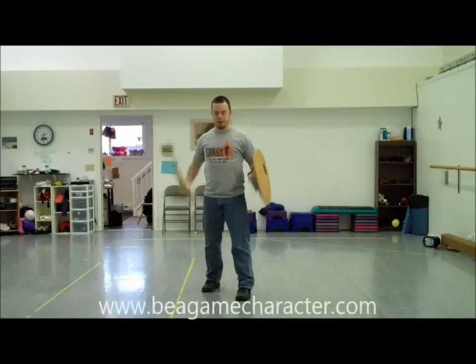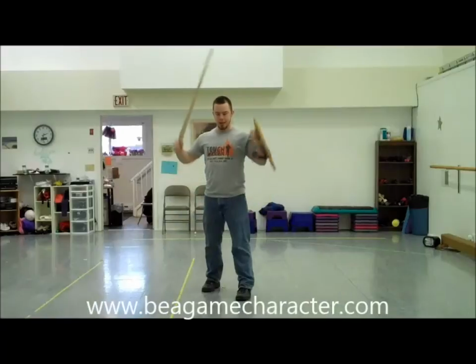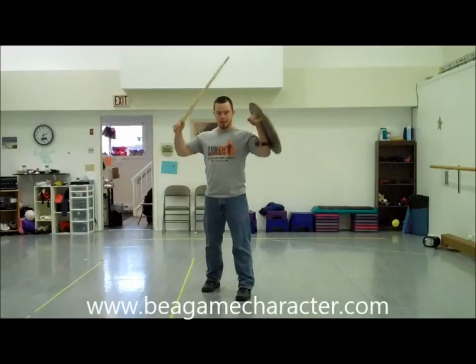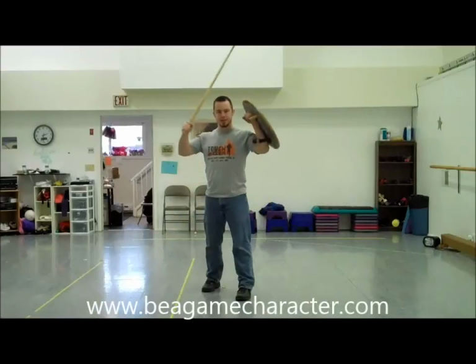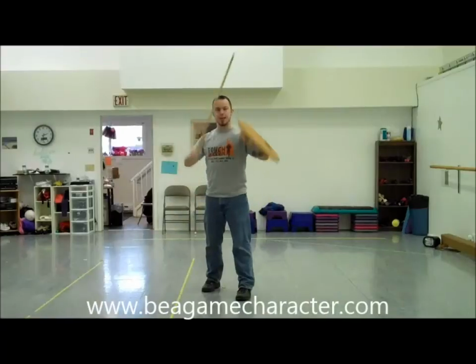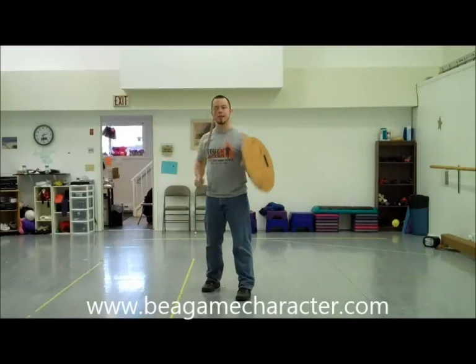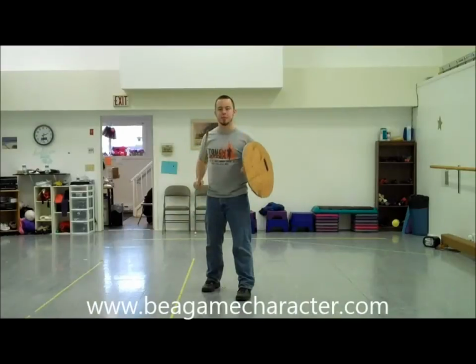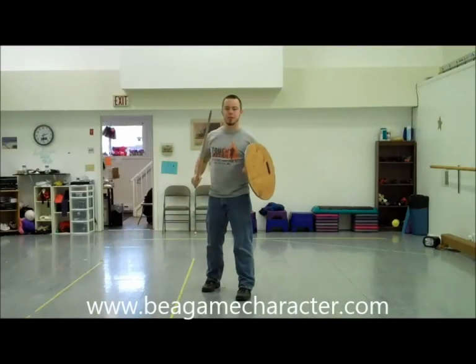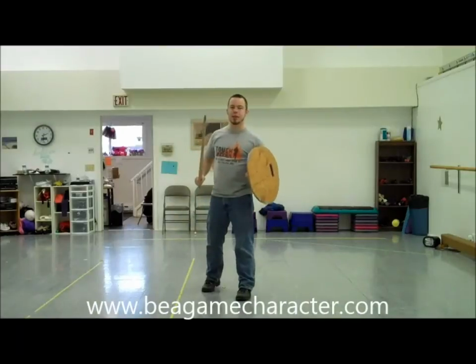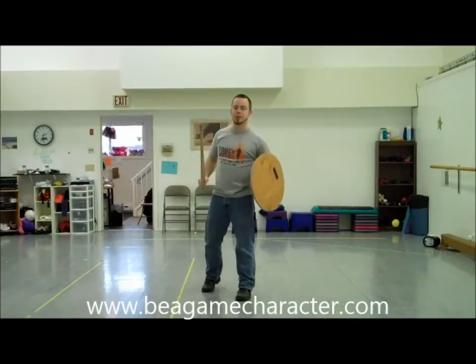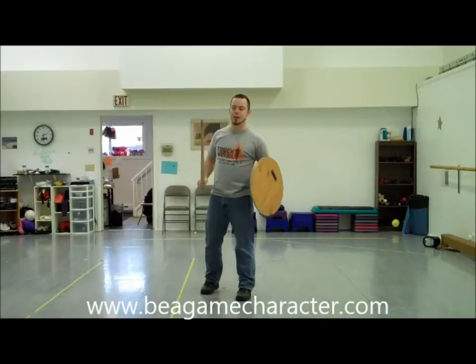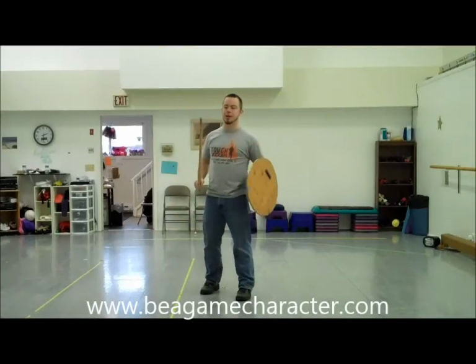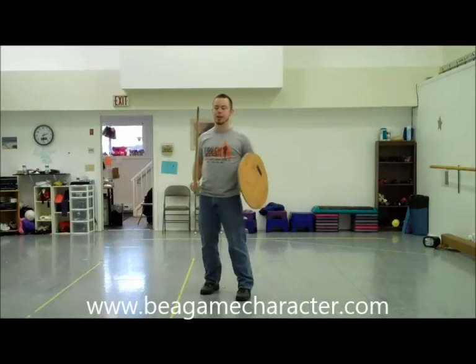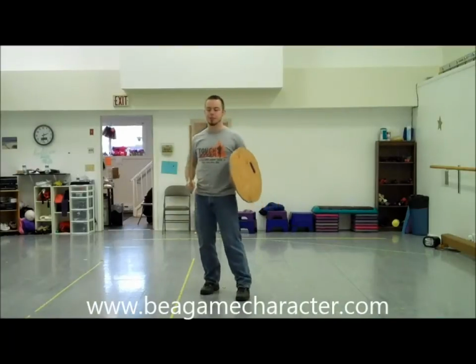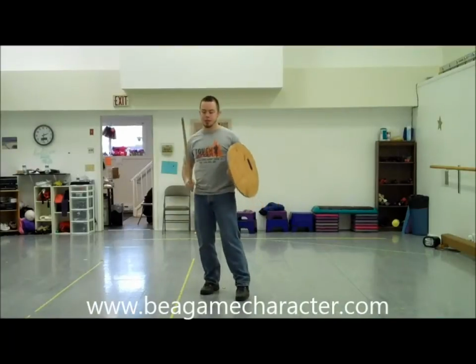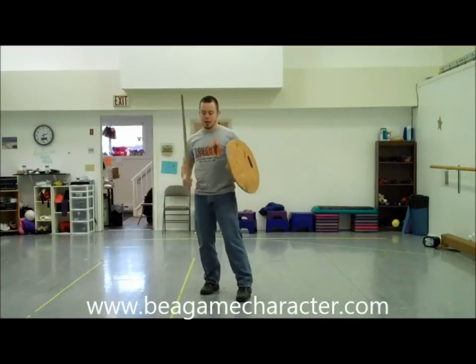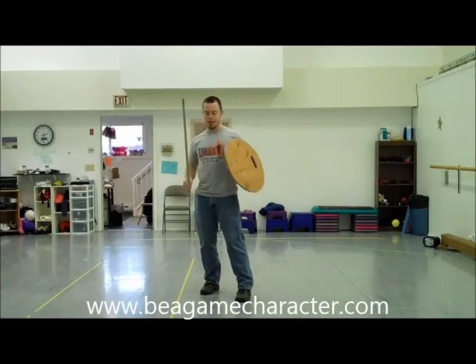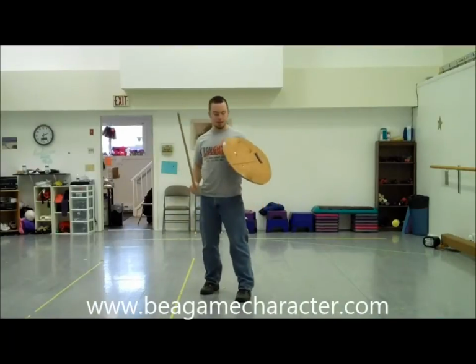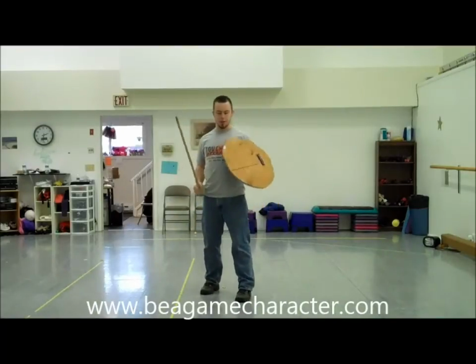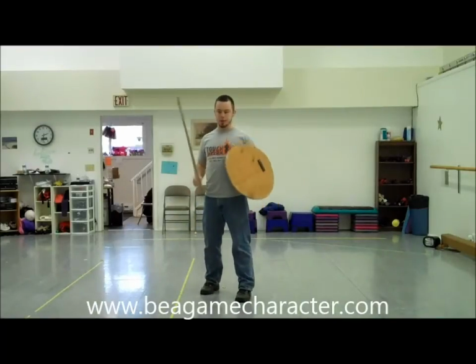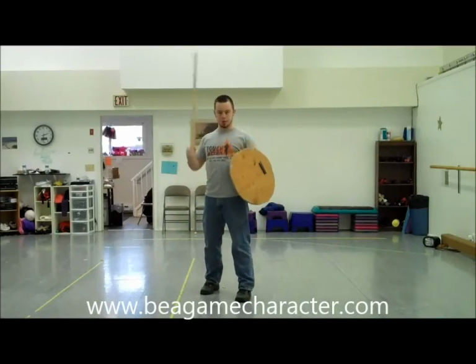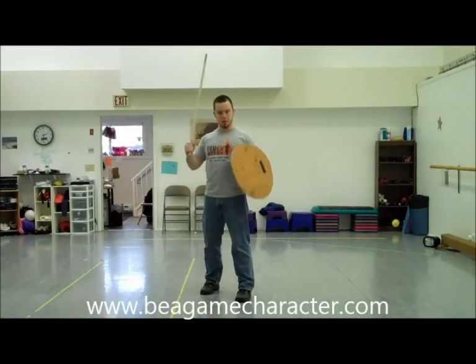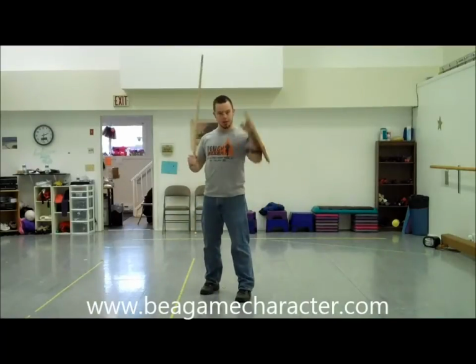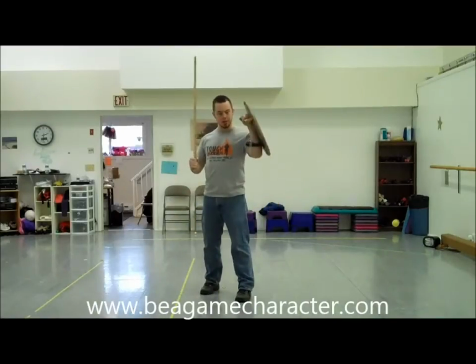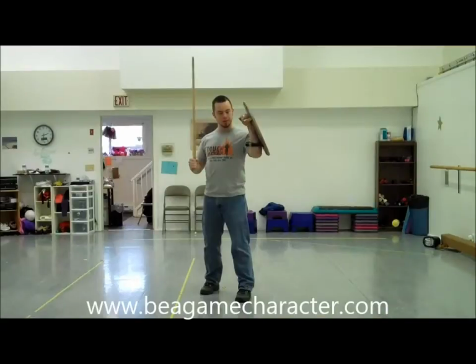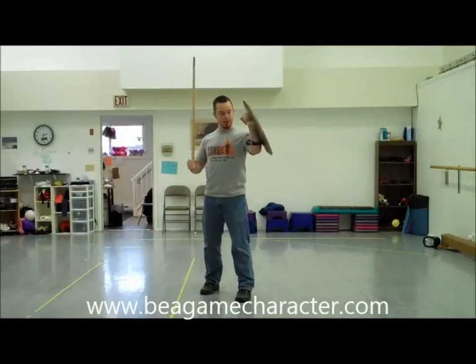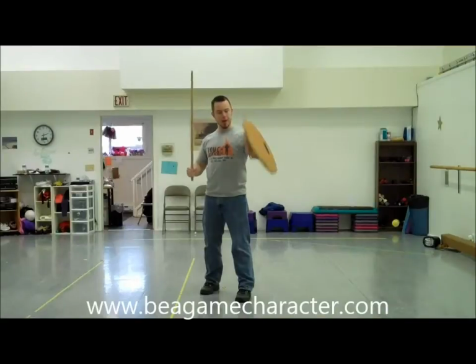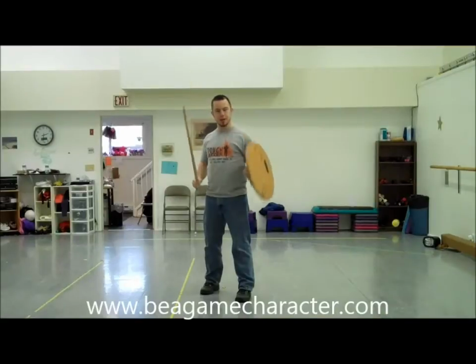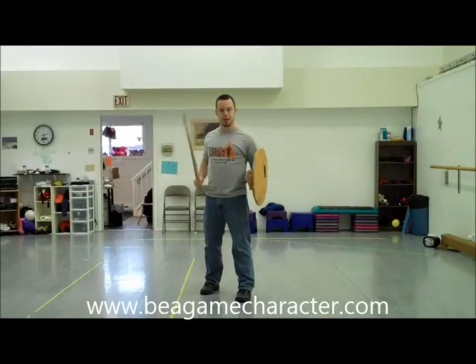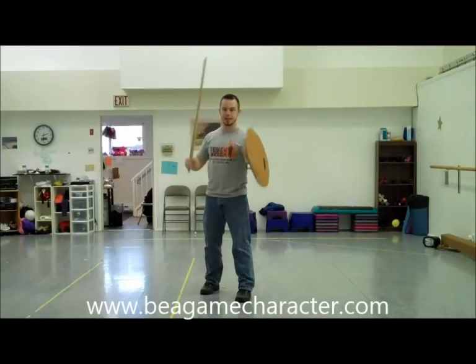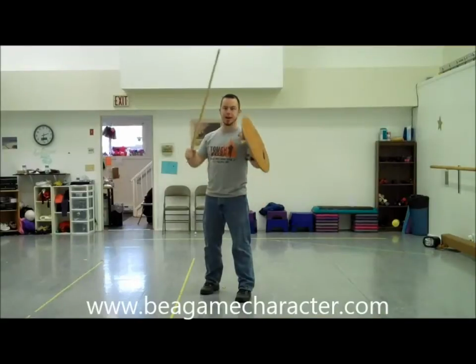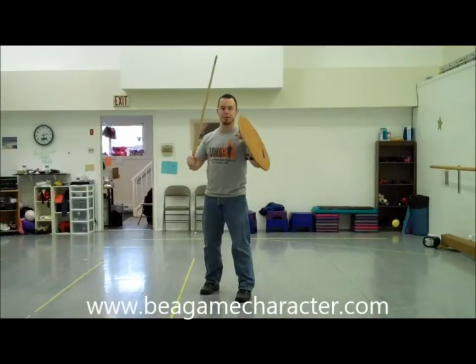Hey everybody, this is Dan from BeGameCharacter.com and today we're going over sword and shield combat a la Skyrim.